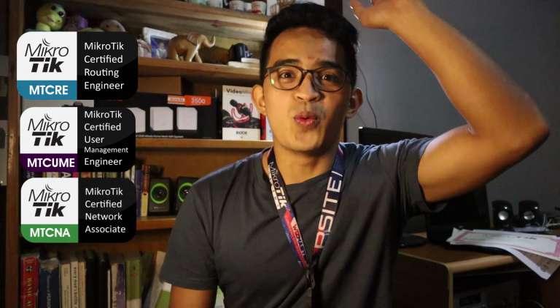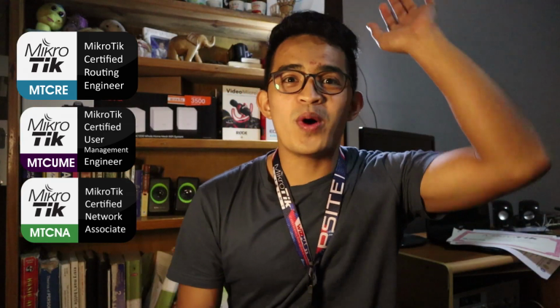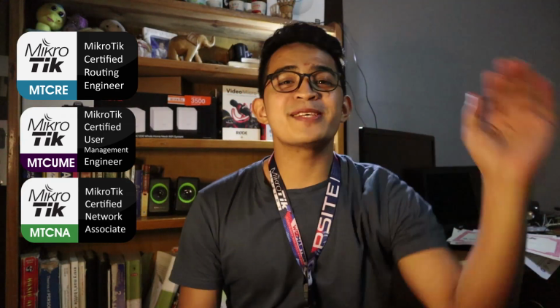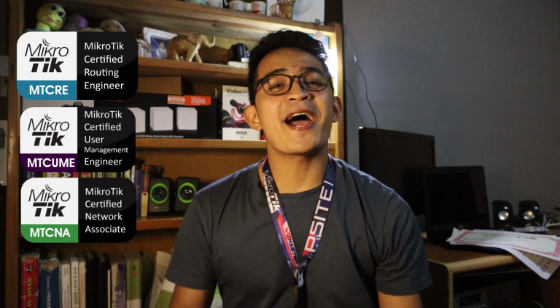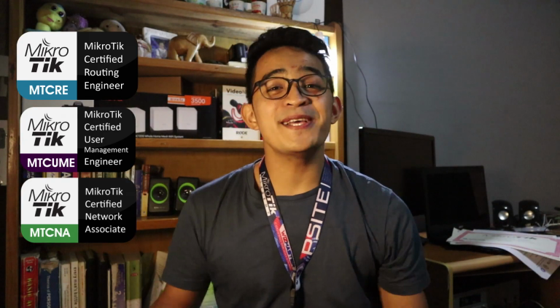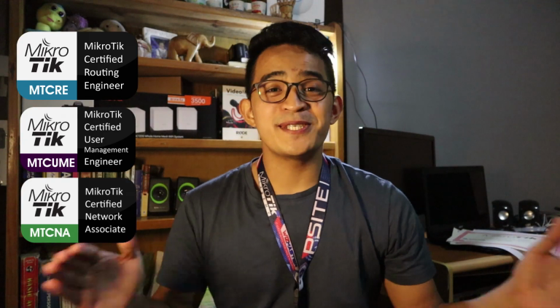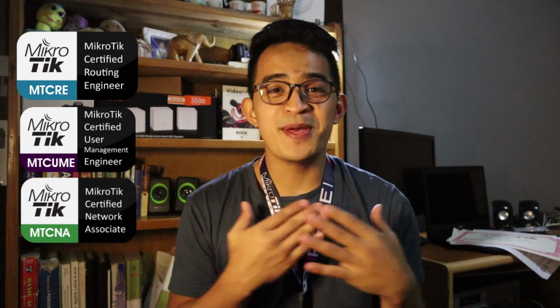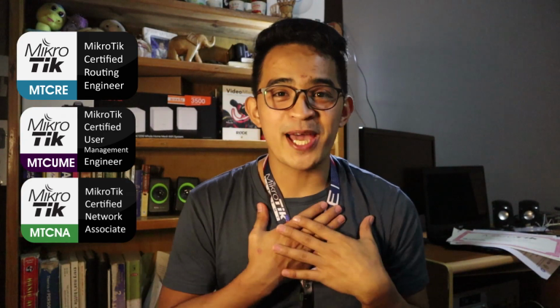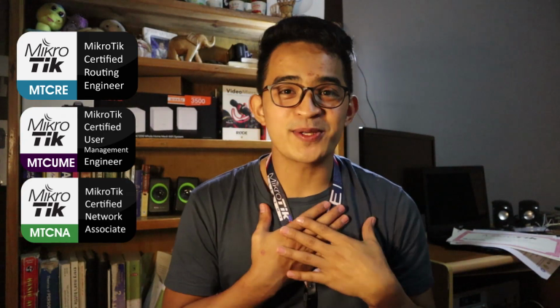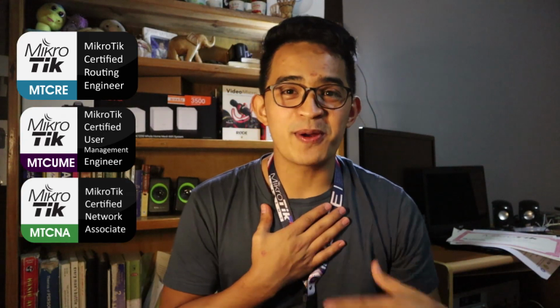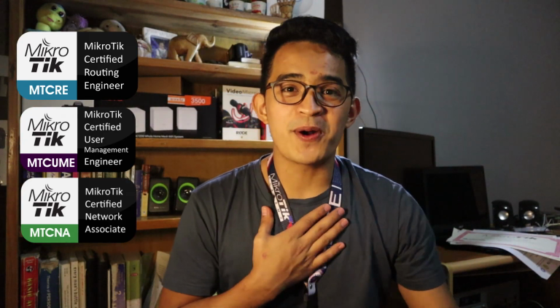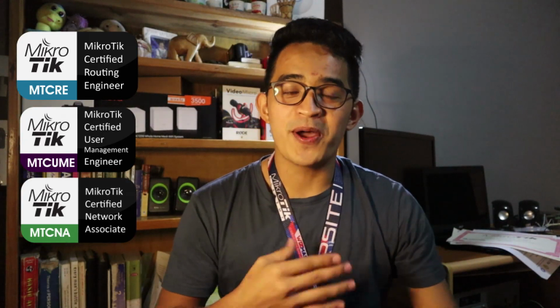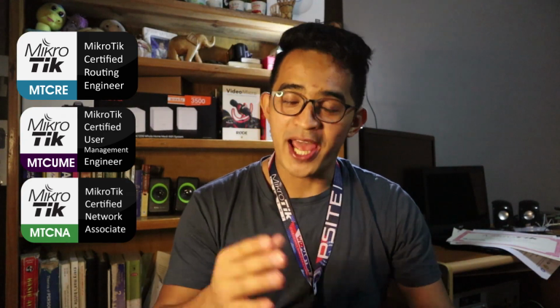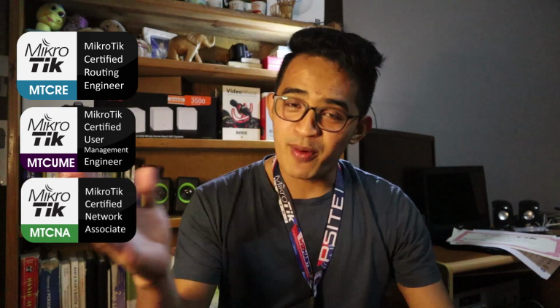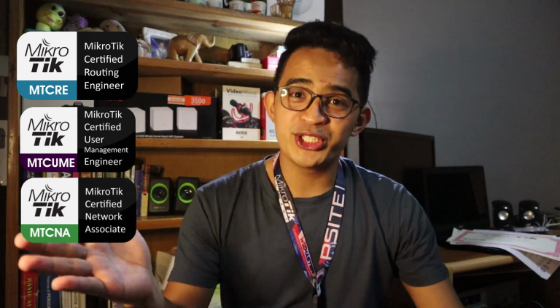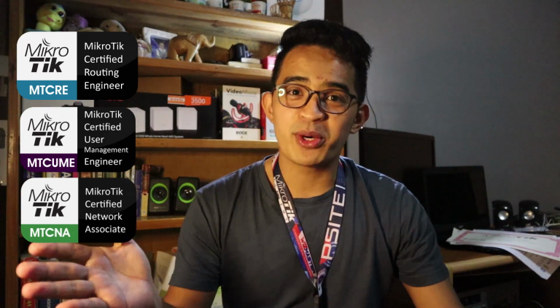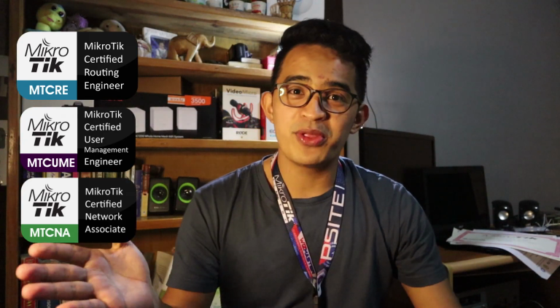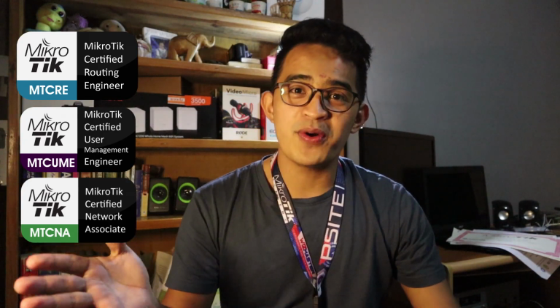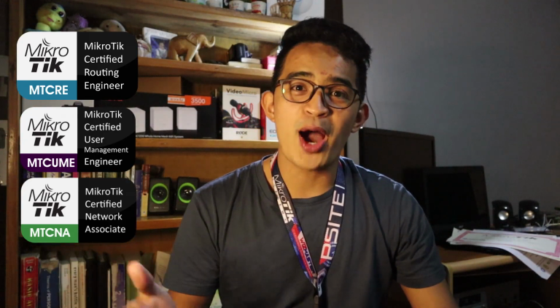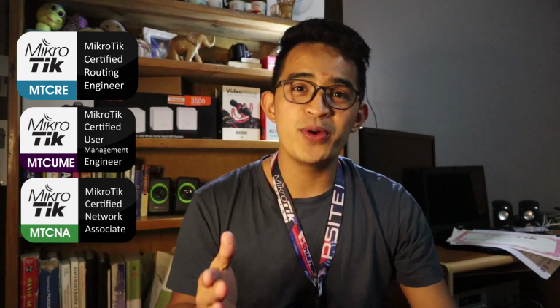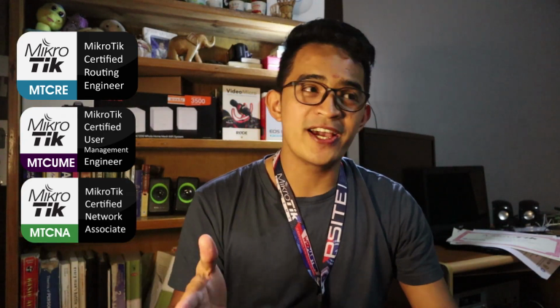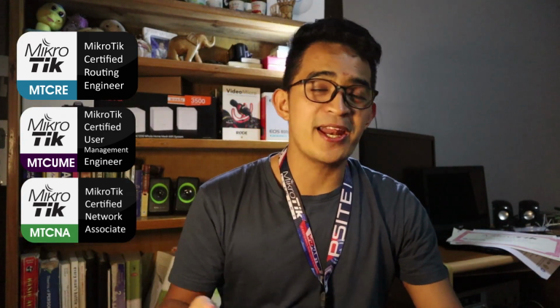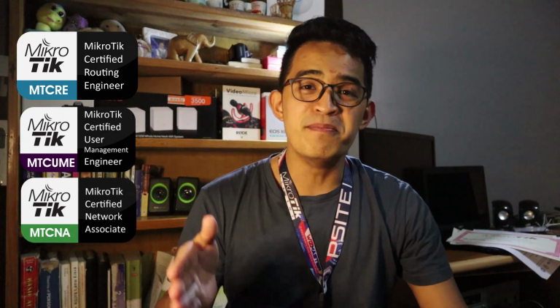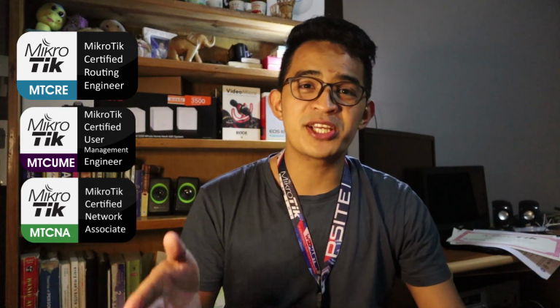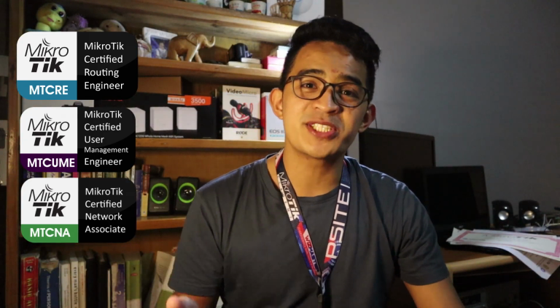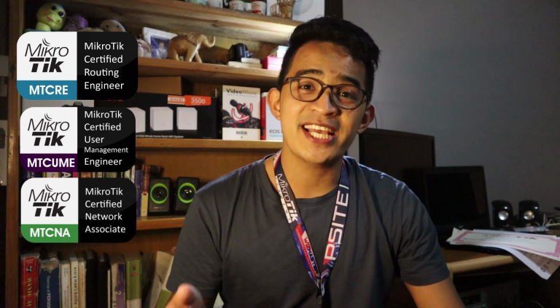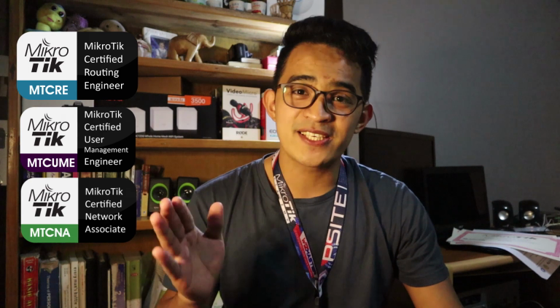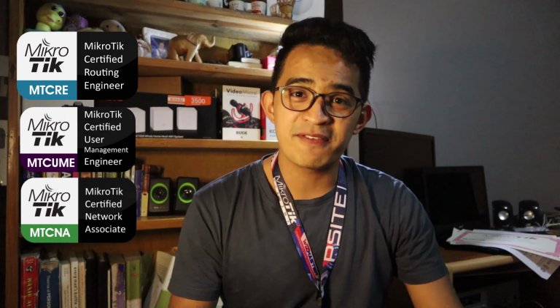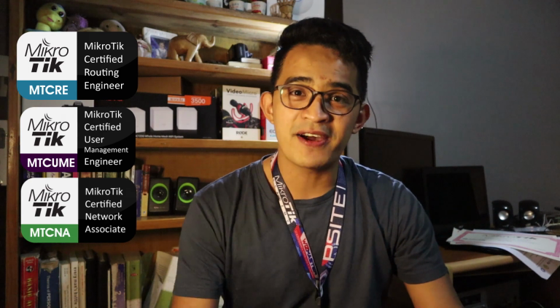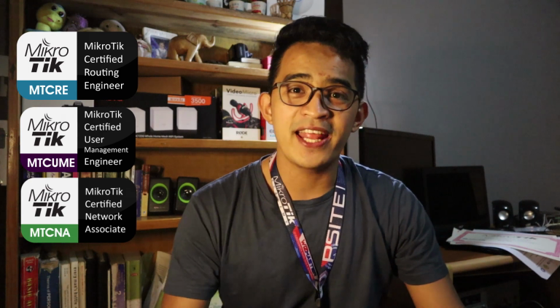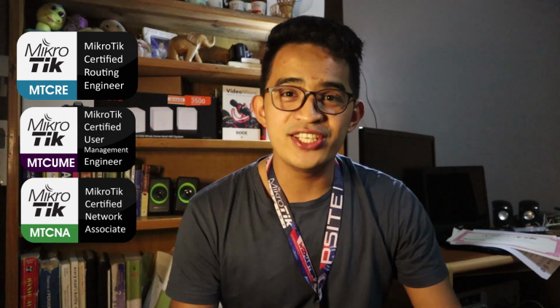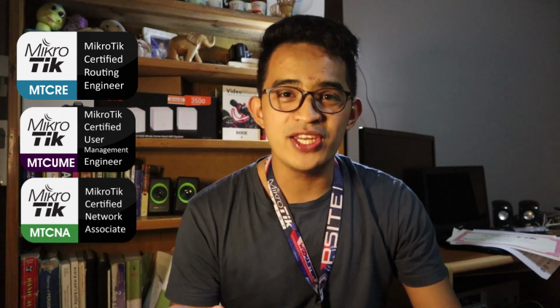What's up guys? It's me again, Torego Pro, and I want to share with you how we got Mikrotik Certified Engineer.